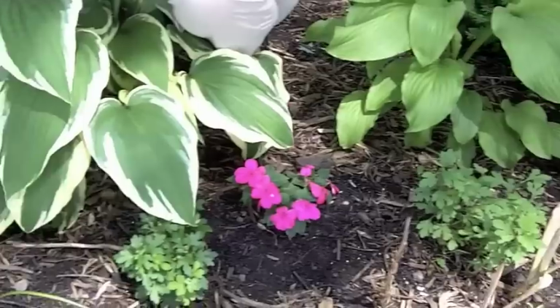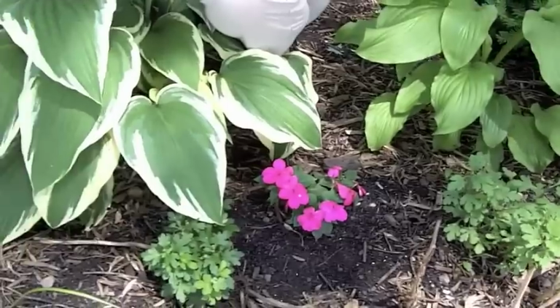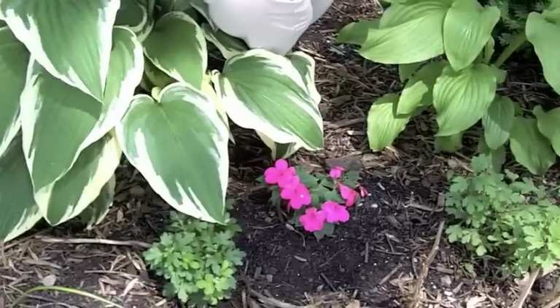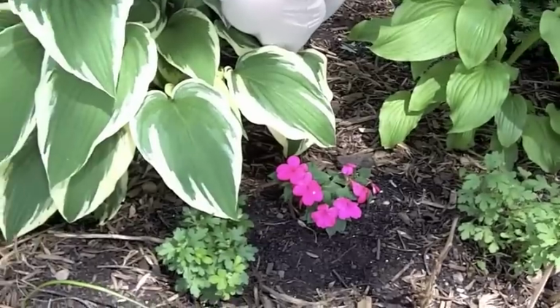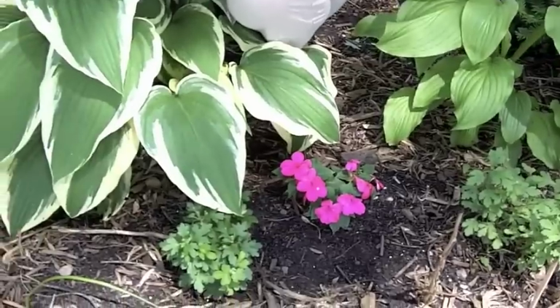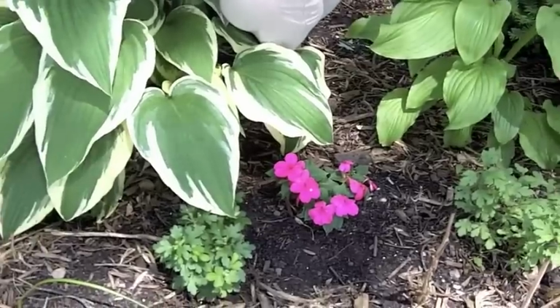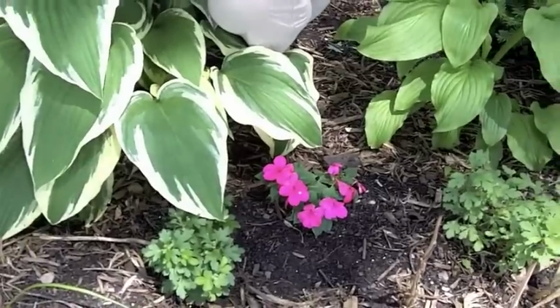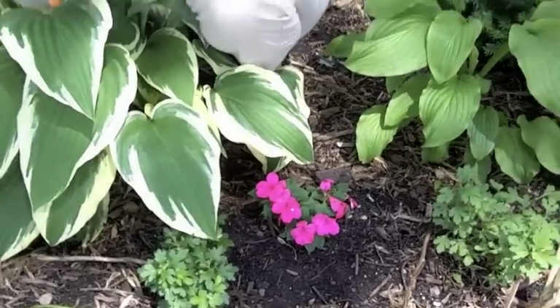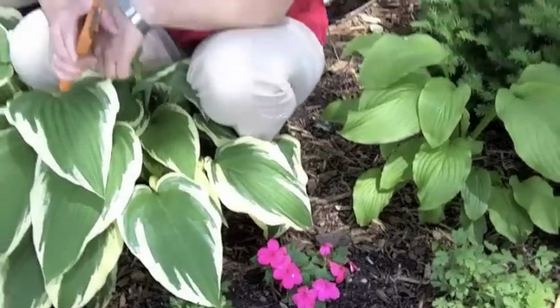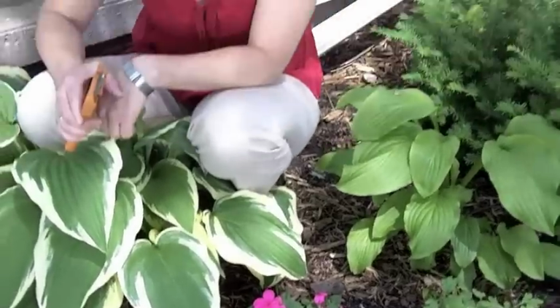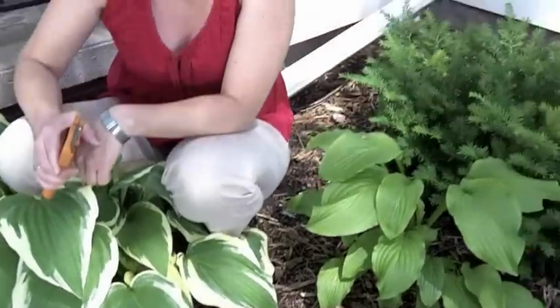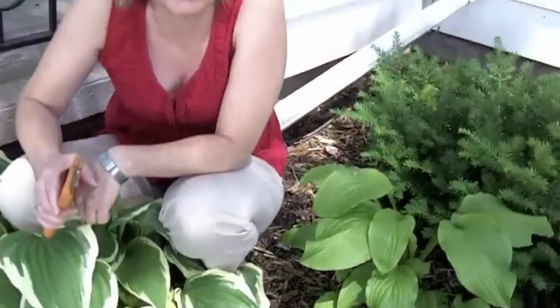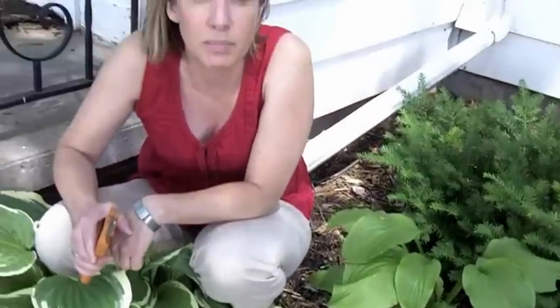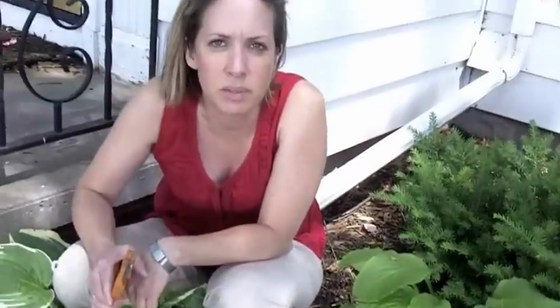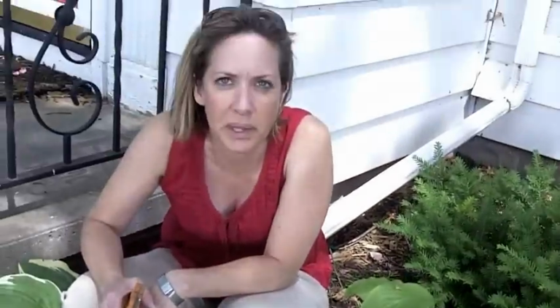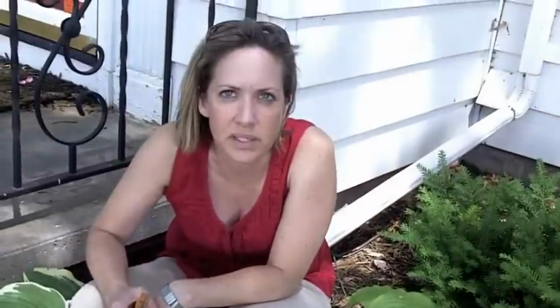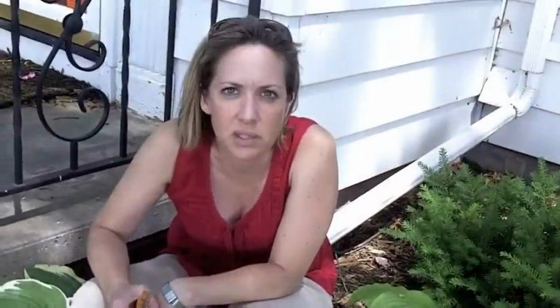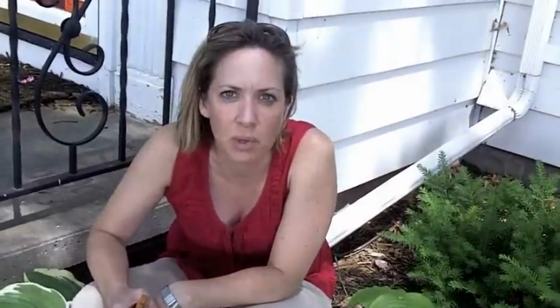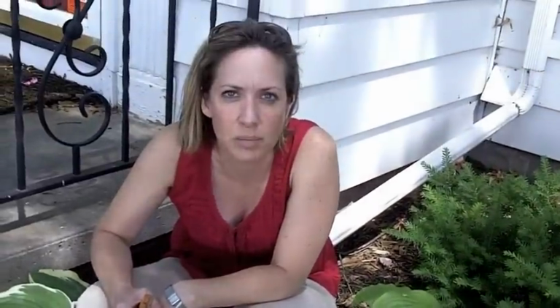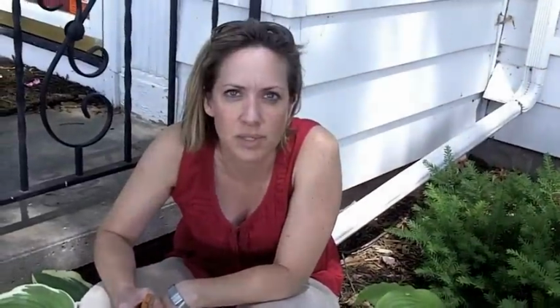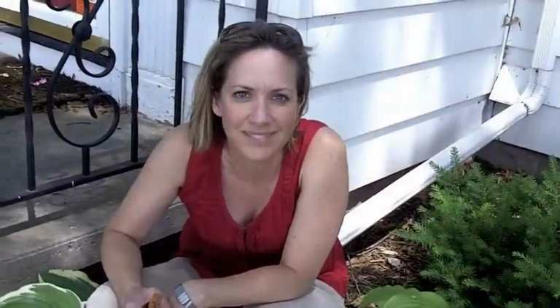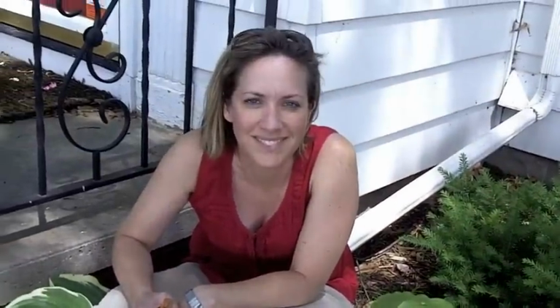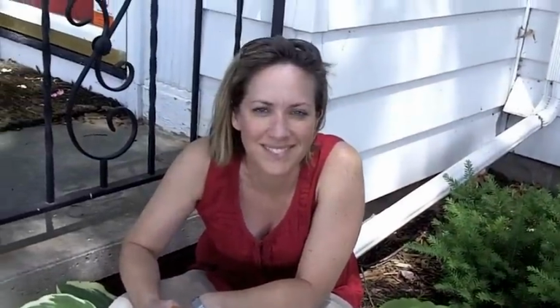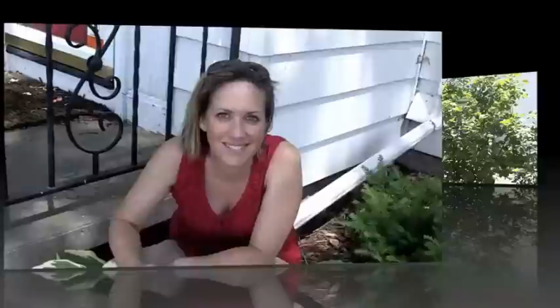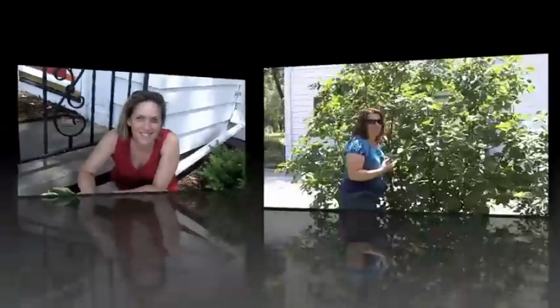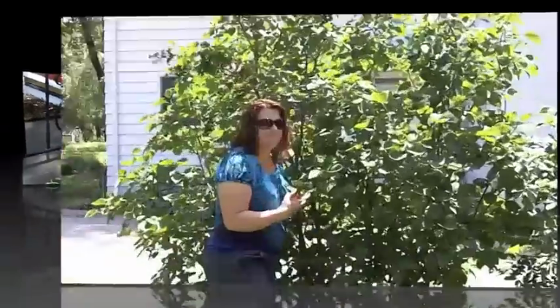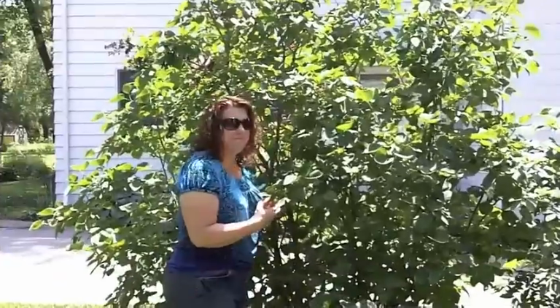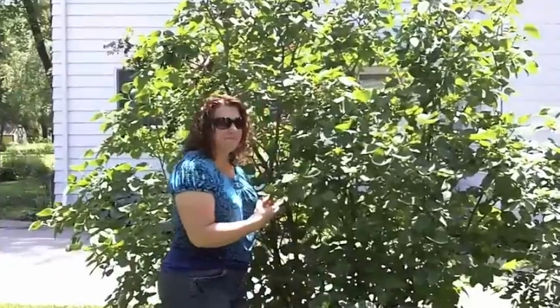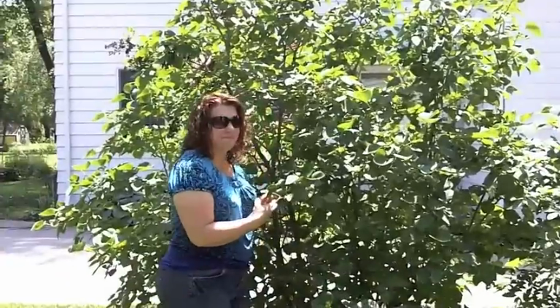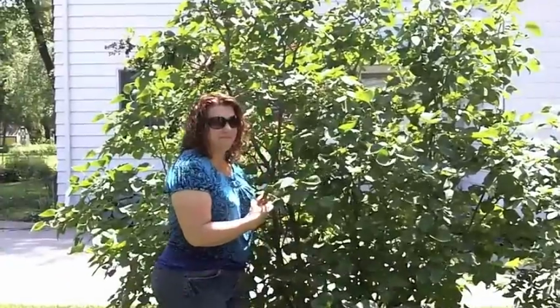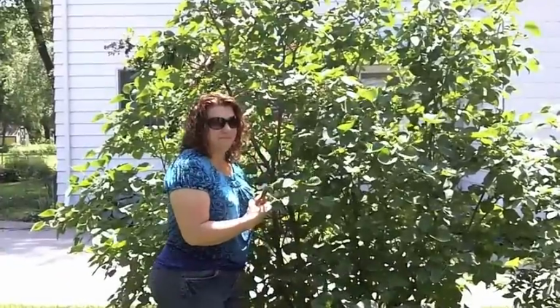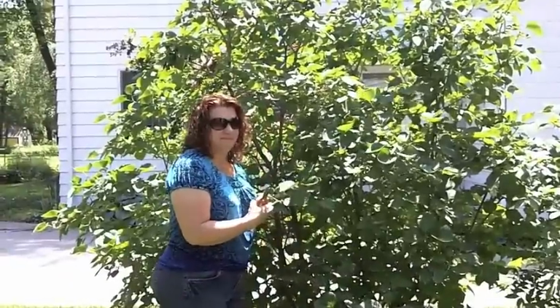It's never too early to start thinking about mums and planting your mums. Hey, Jen, what are you doing over there?